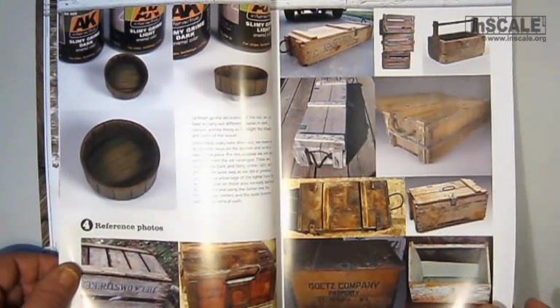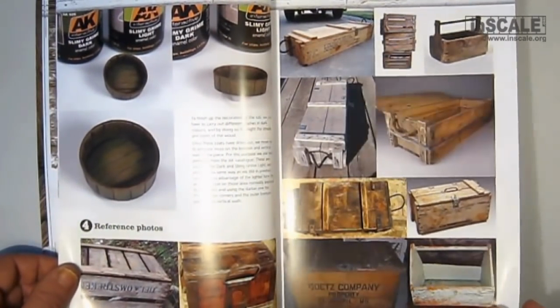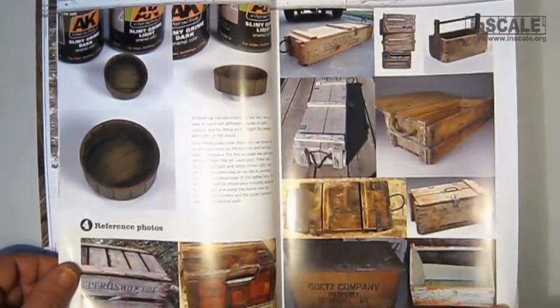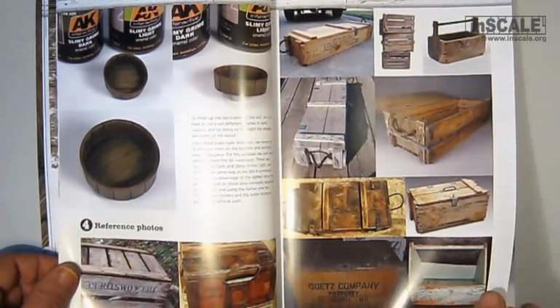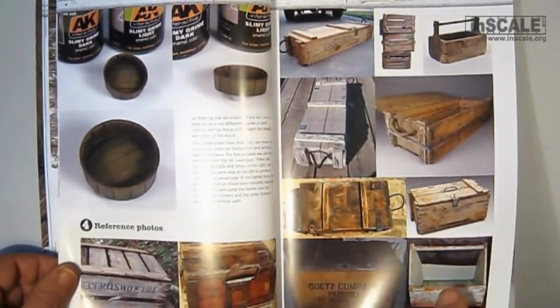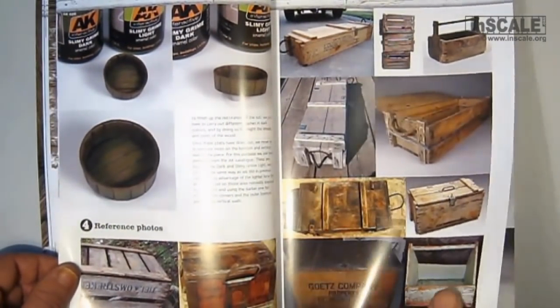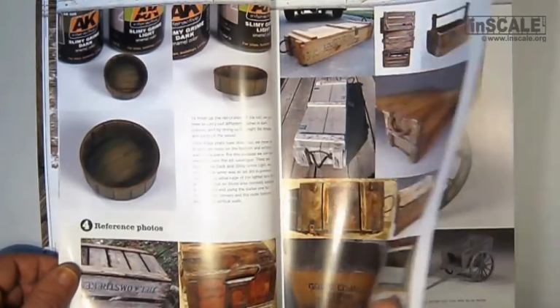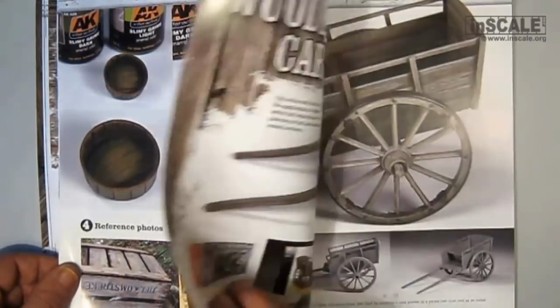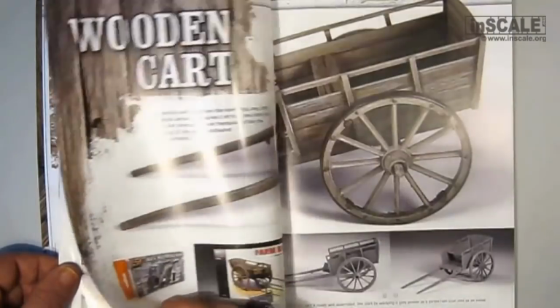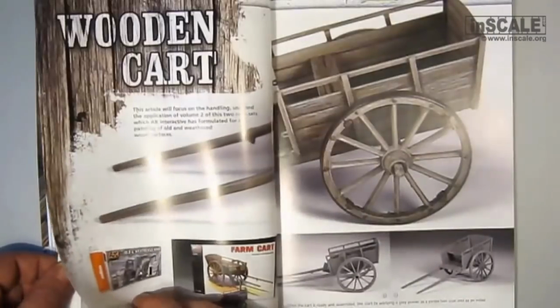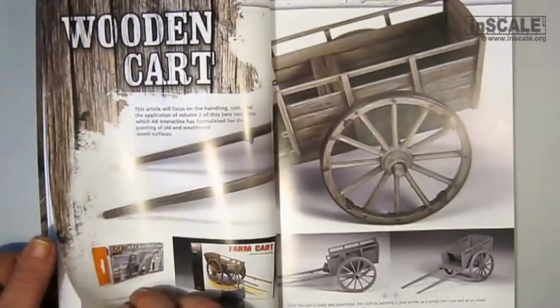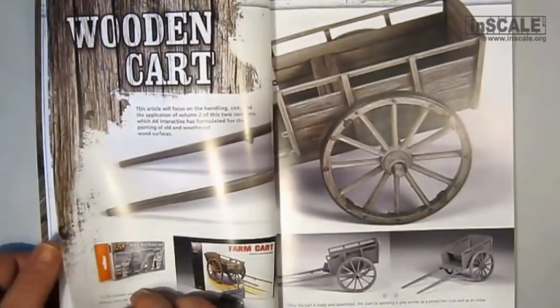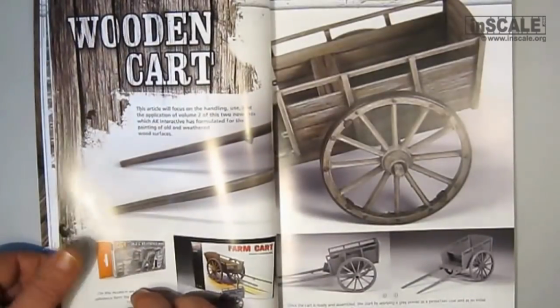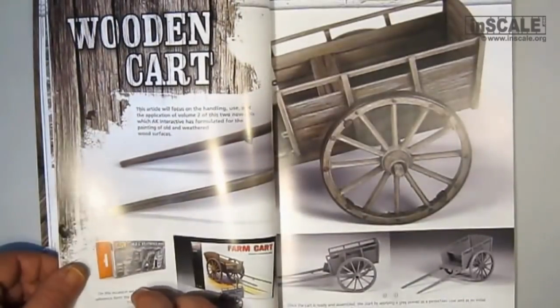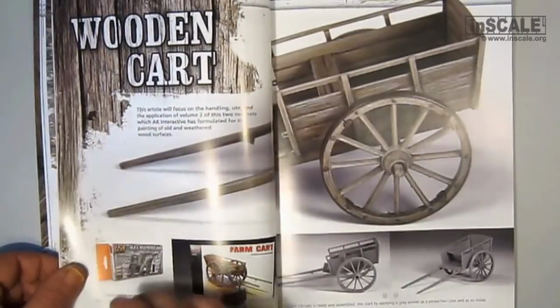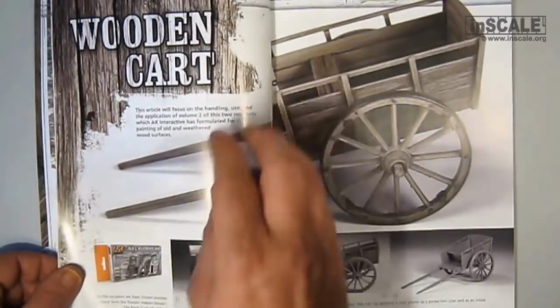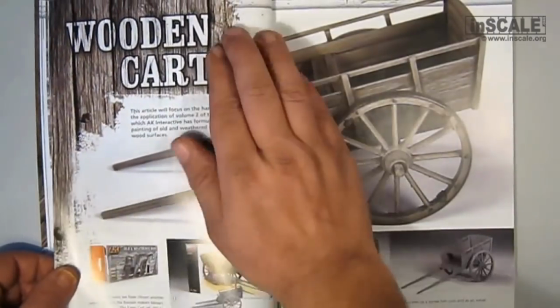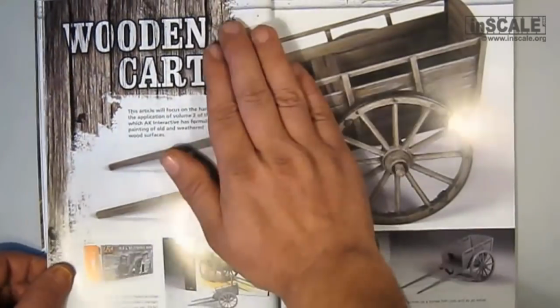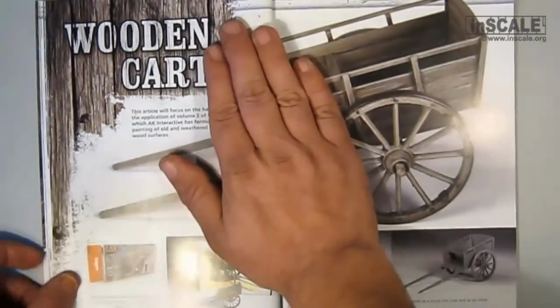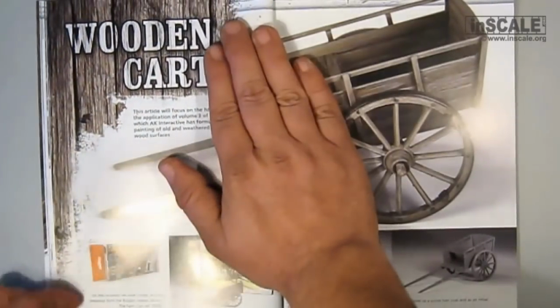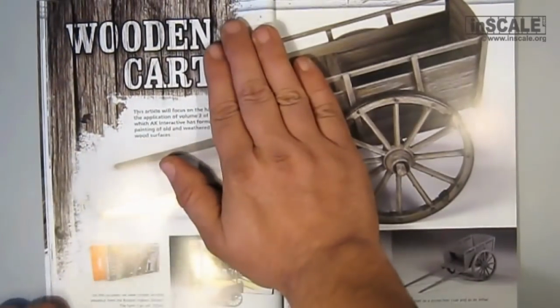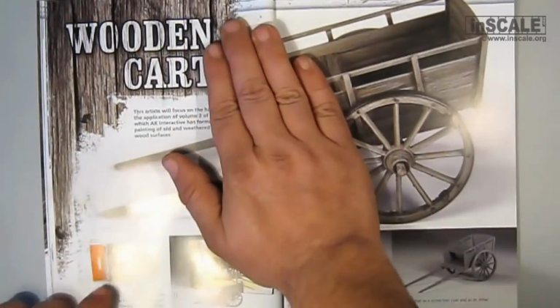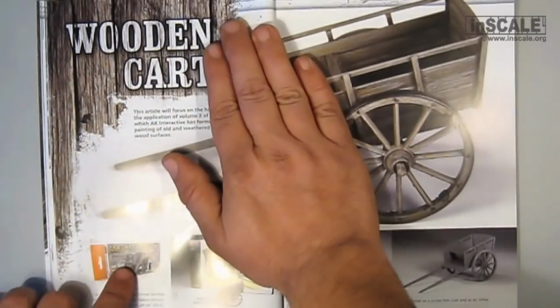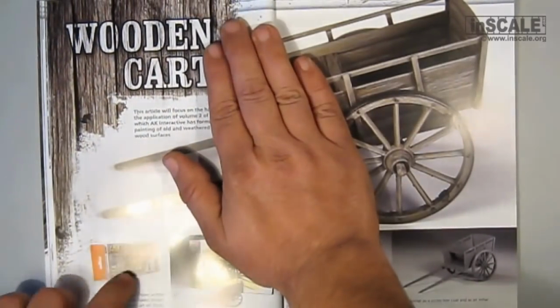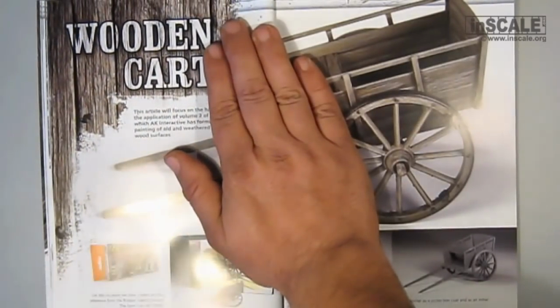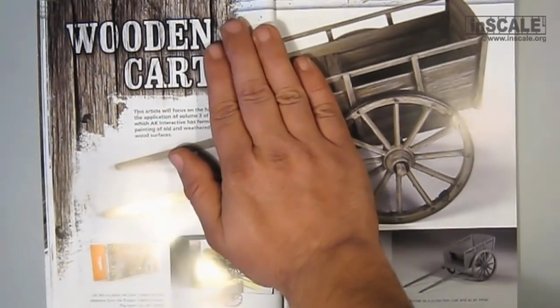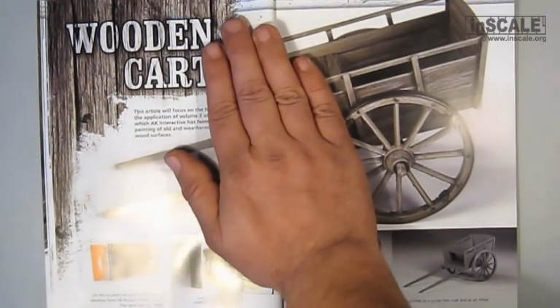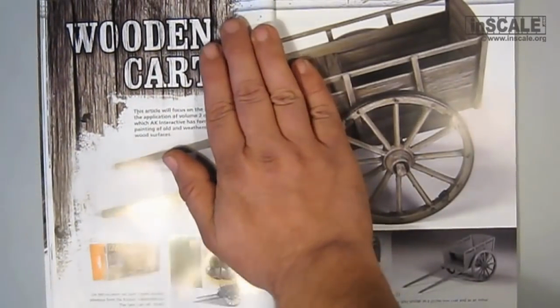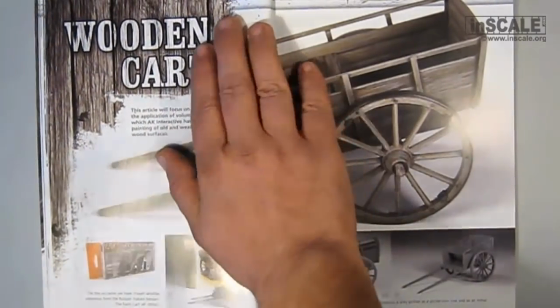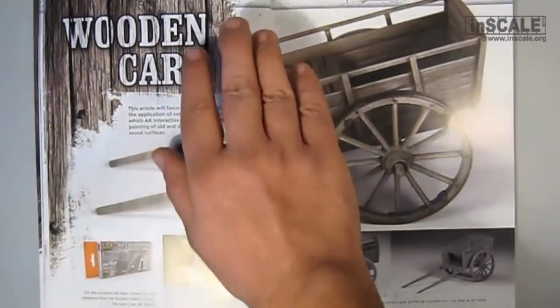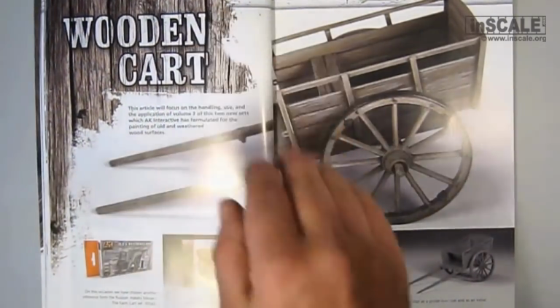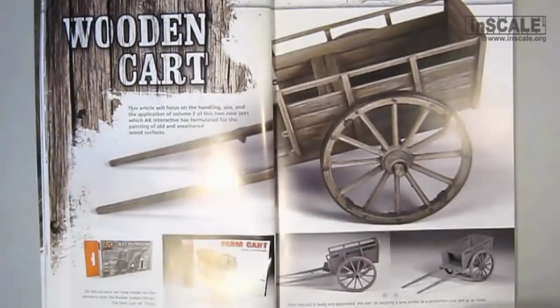In this review I will not dwell on every page and technique, but I'll show you a few more interesting ones.